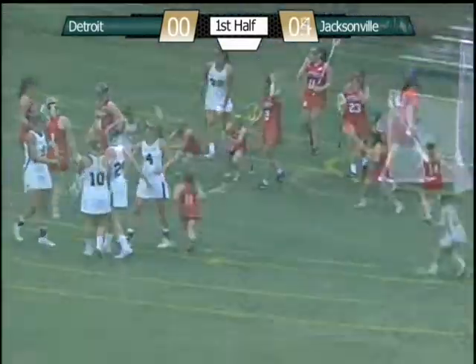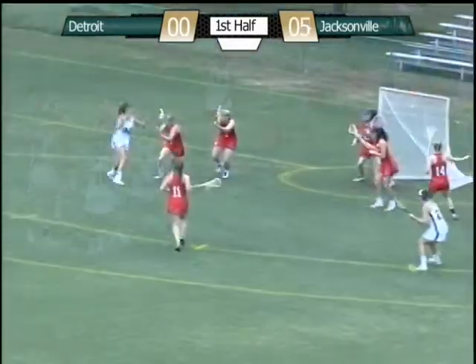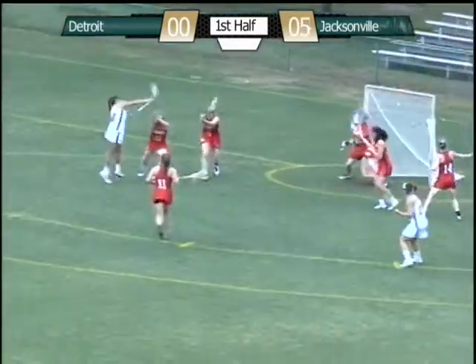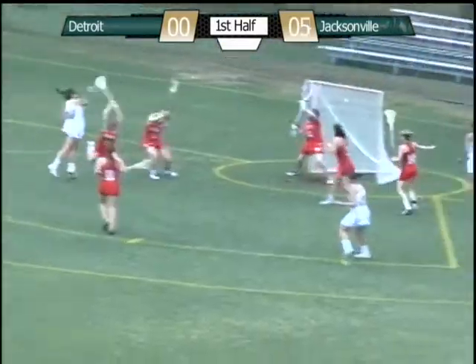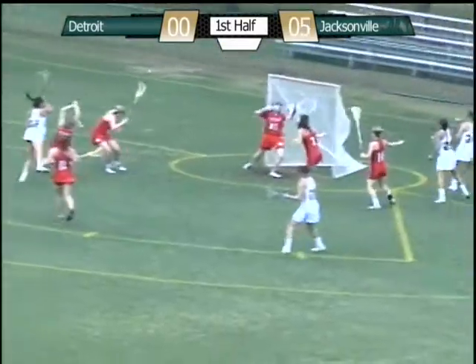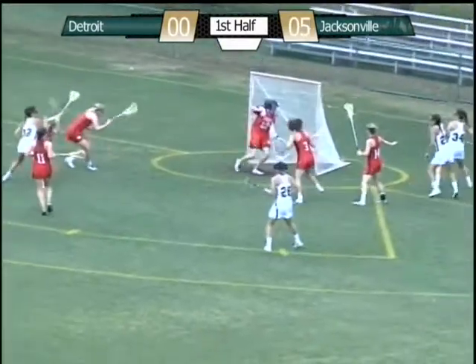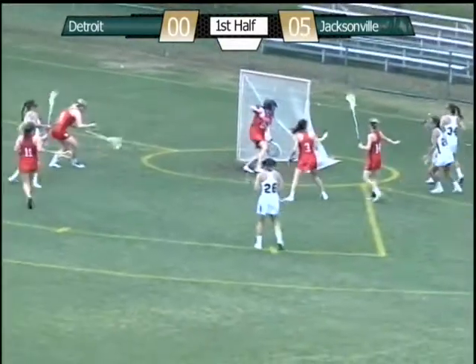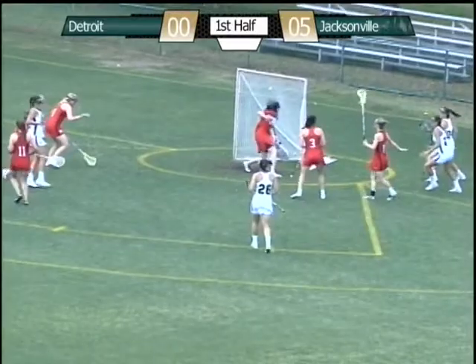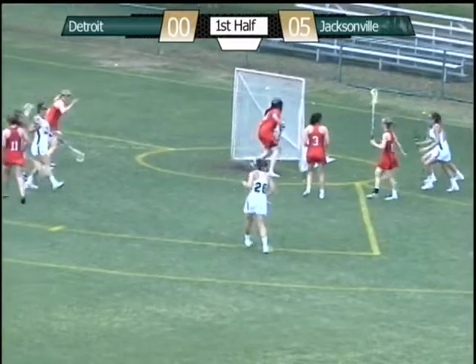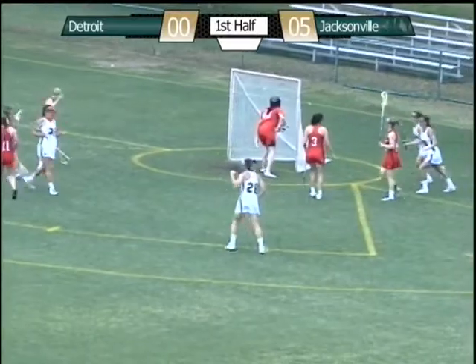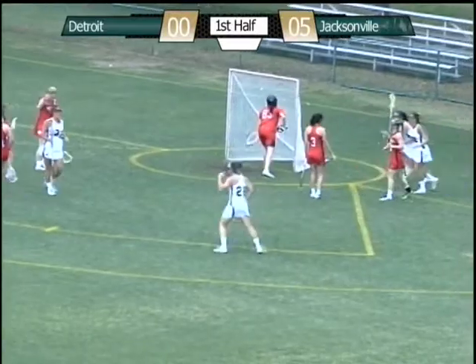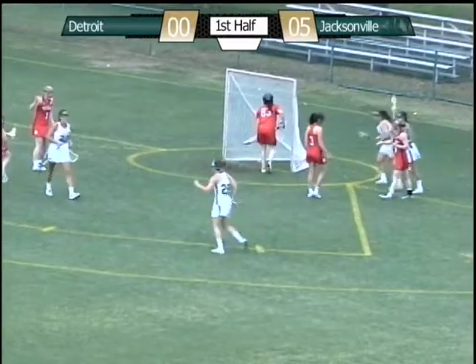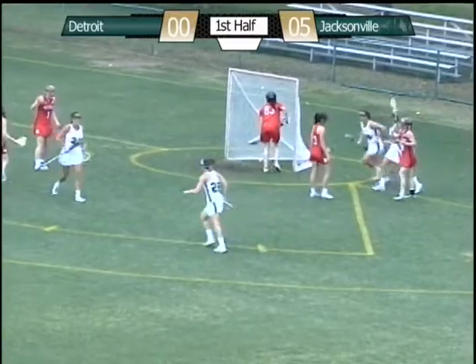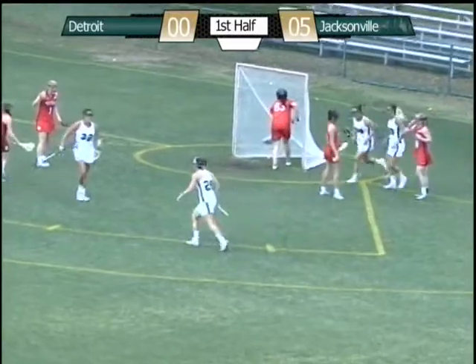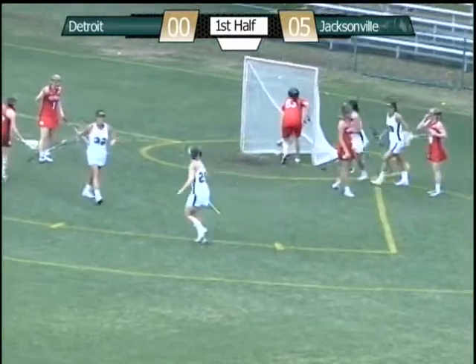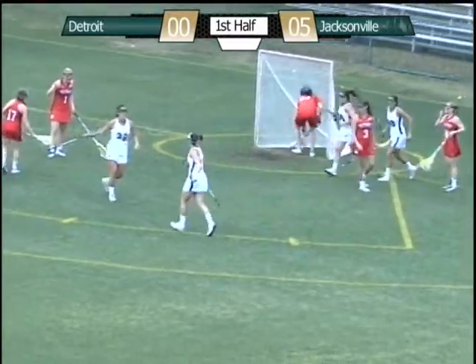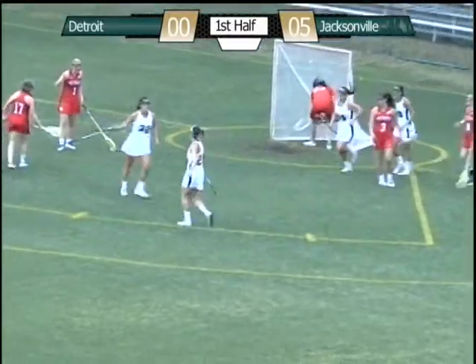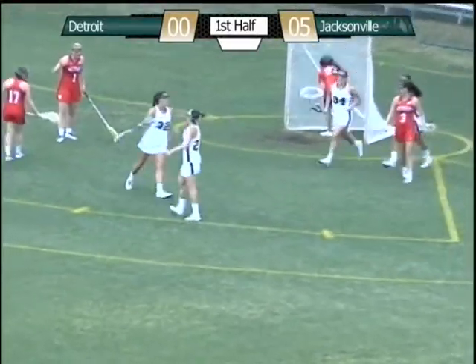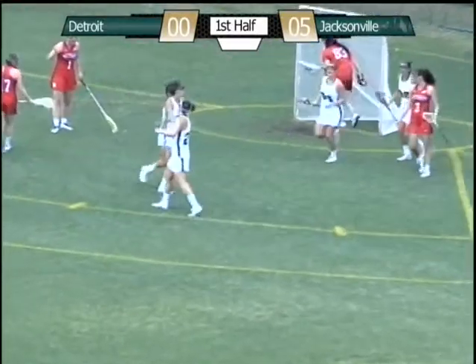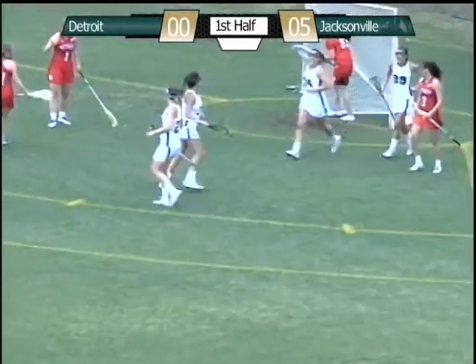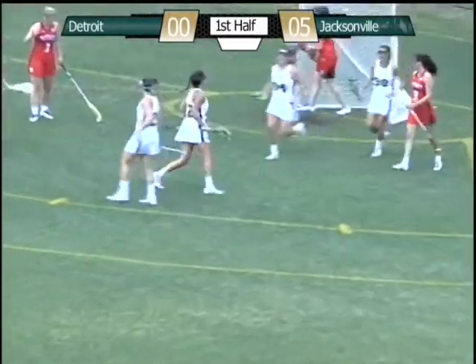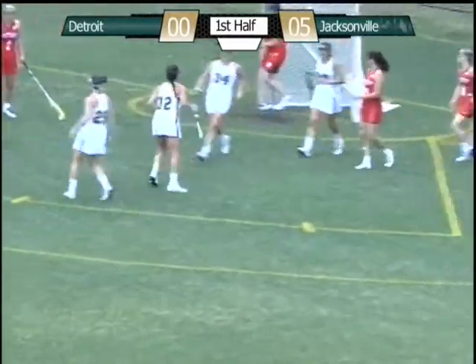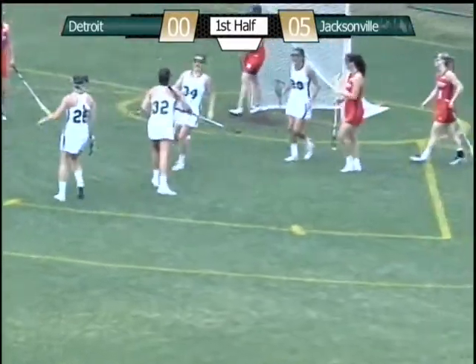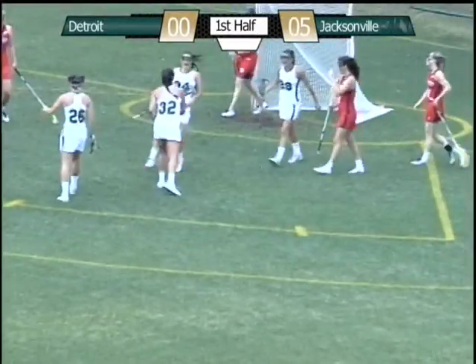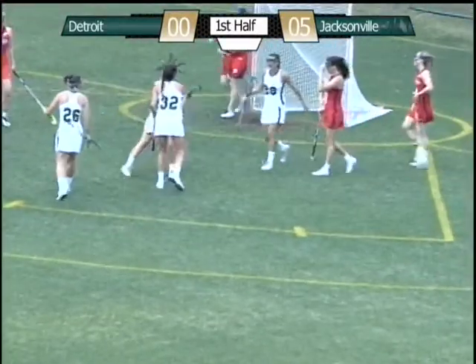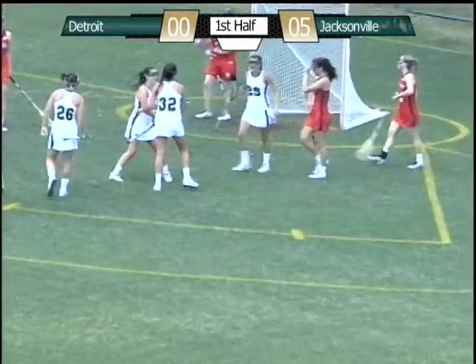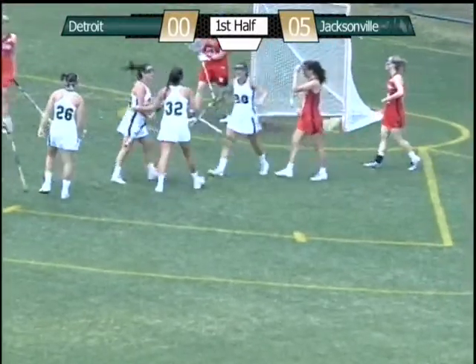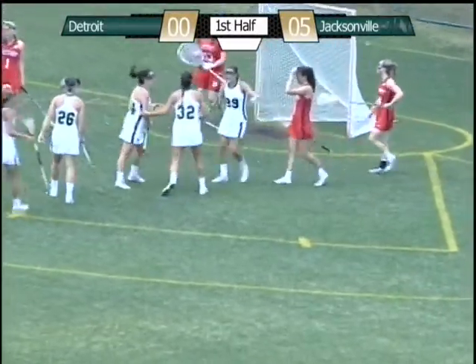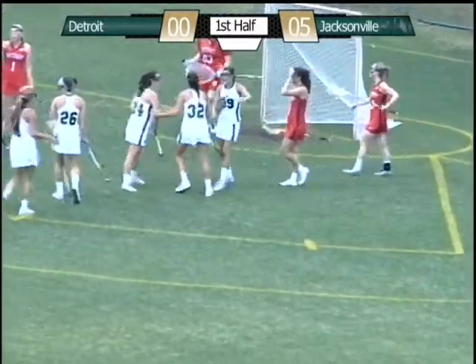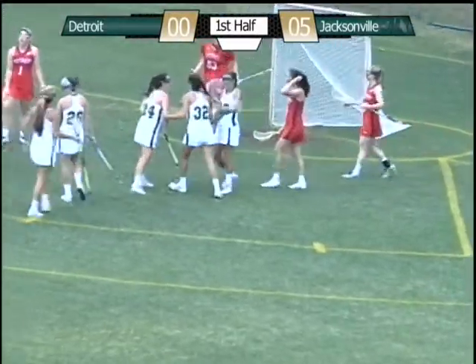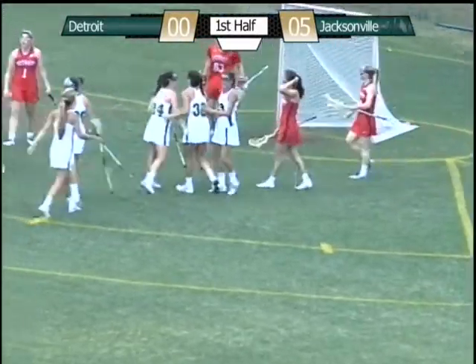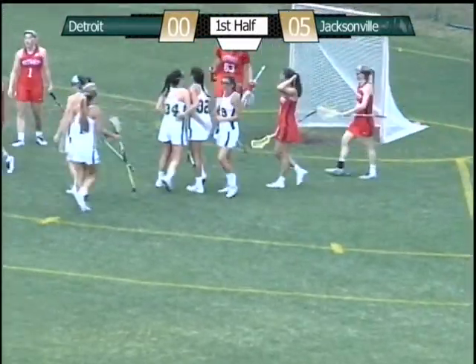Steps to the middle, shot, score. Score Jacksonville, that's number 32, Hoffman on the goal.